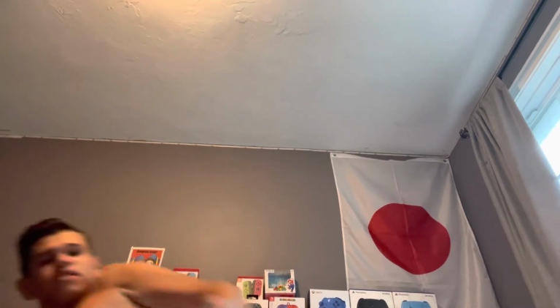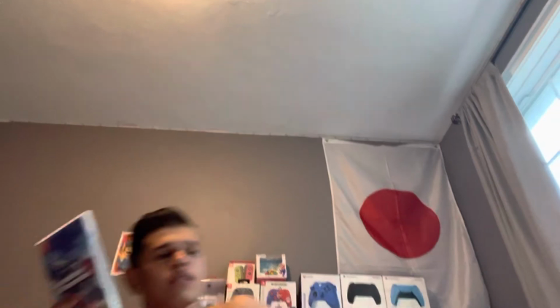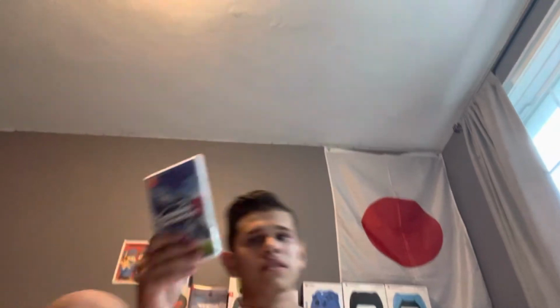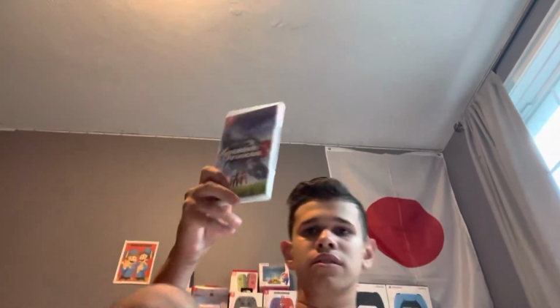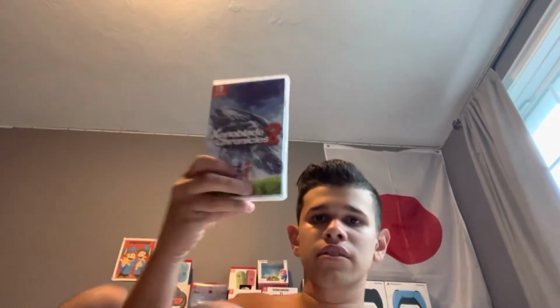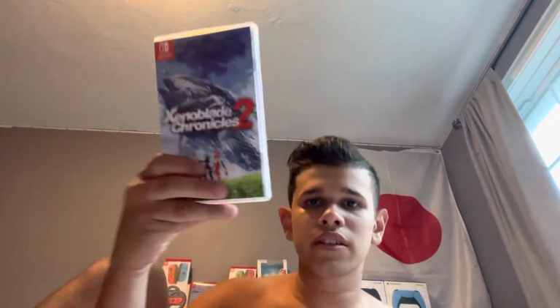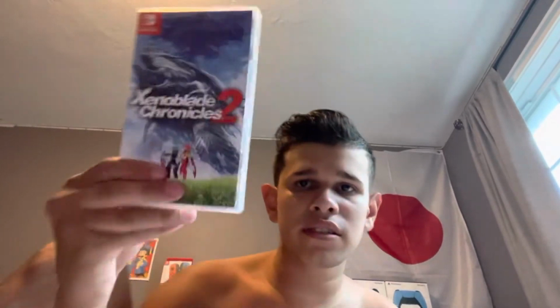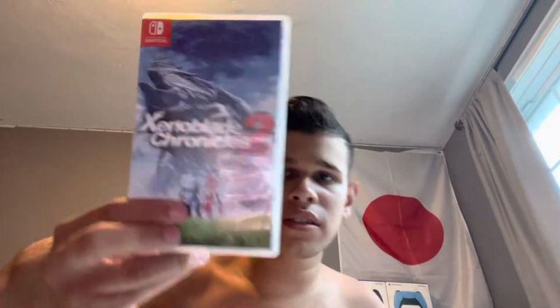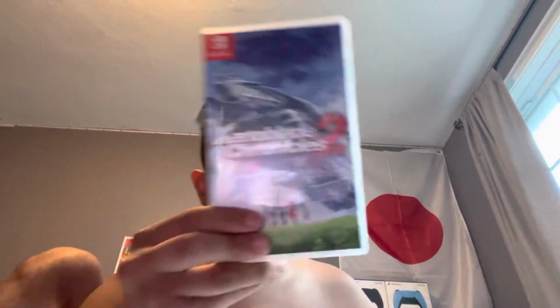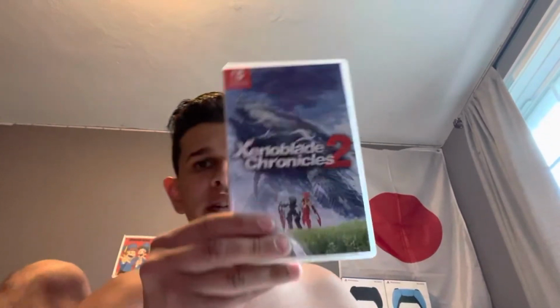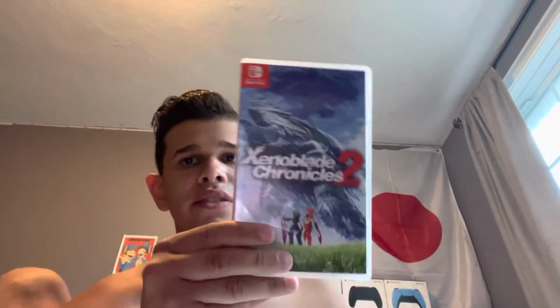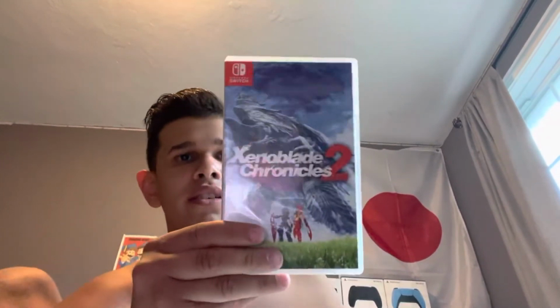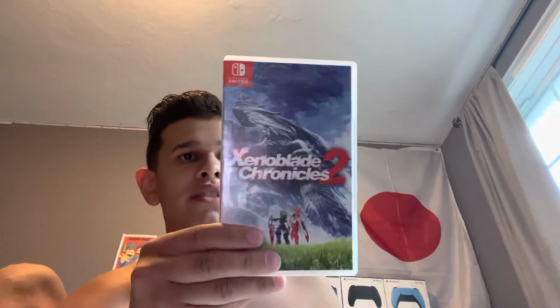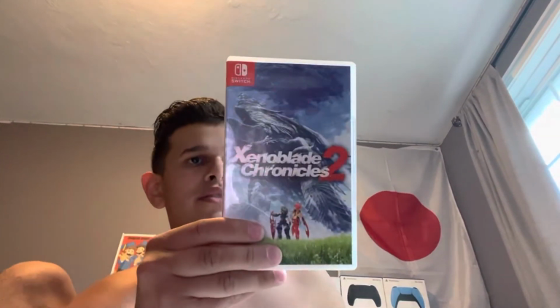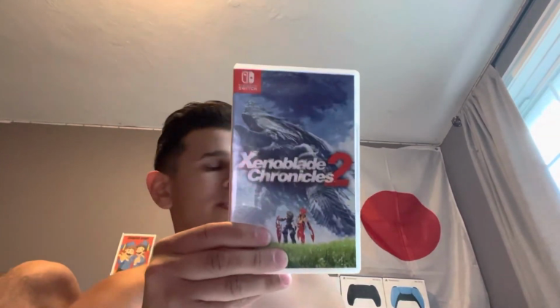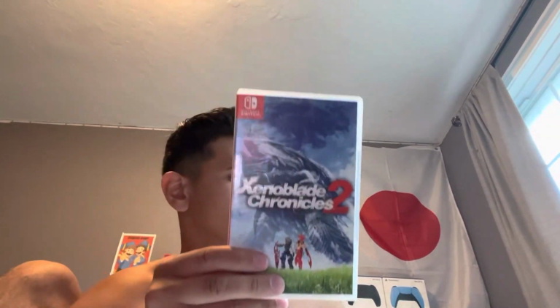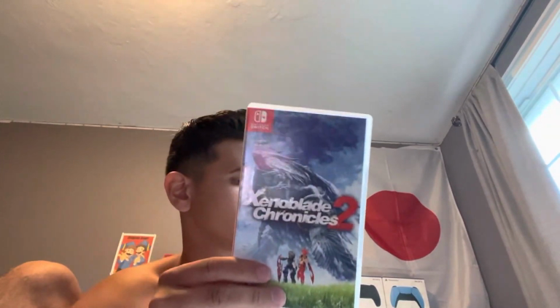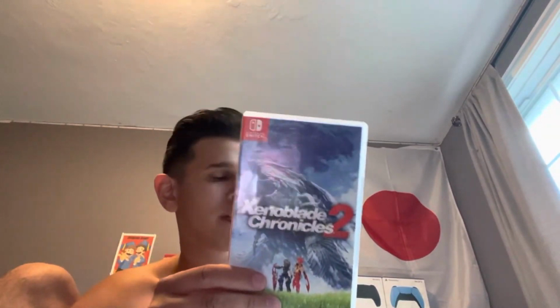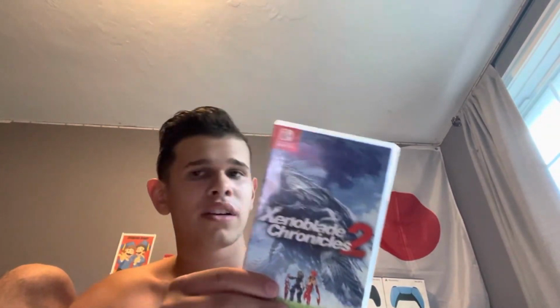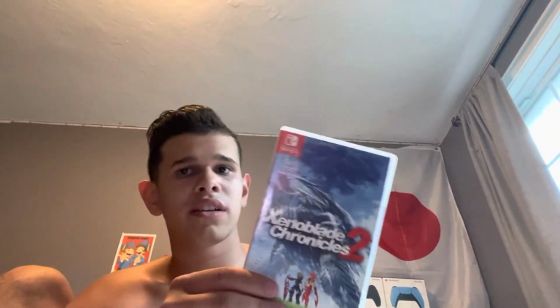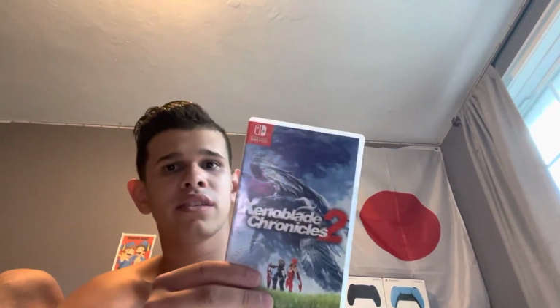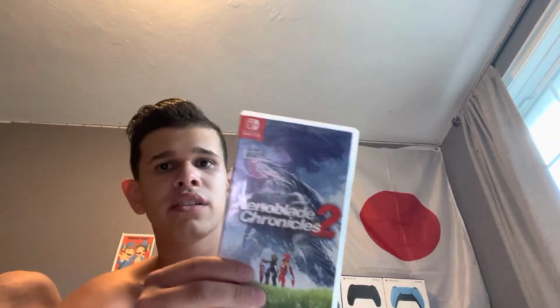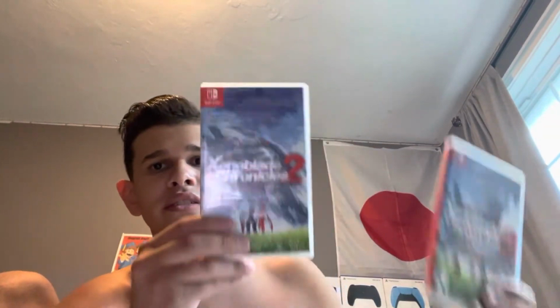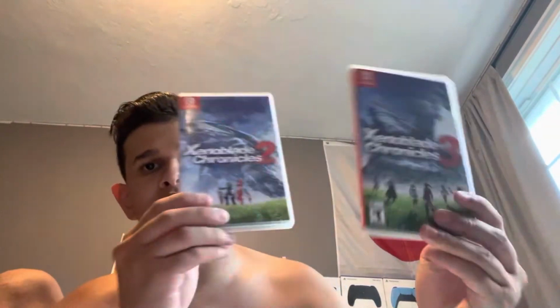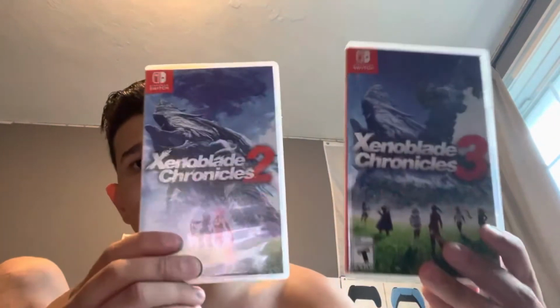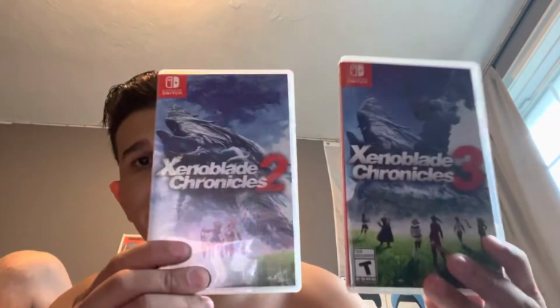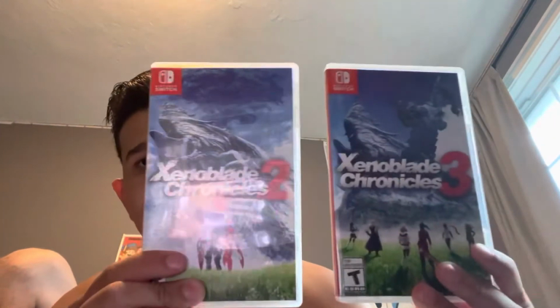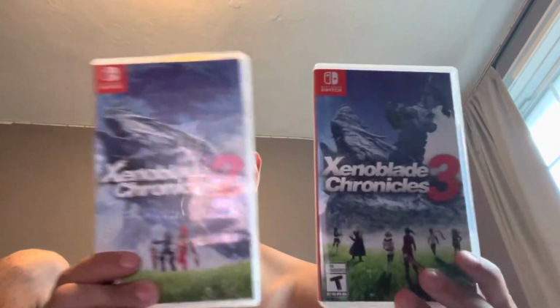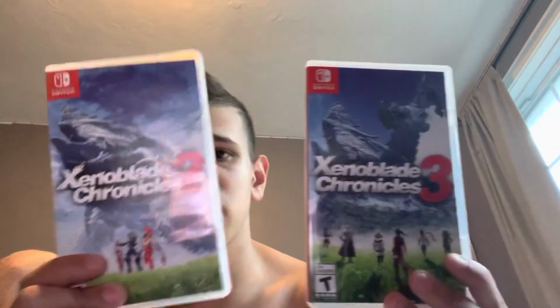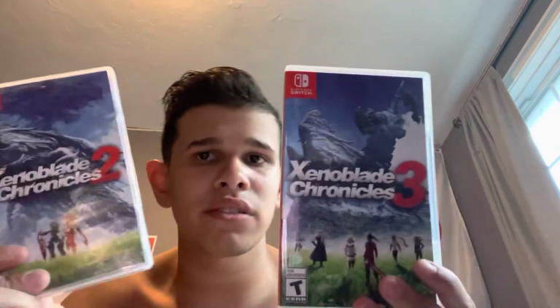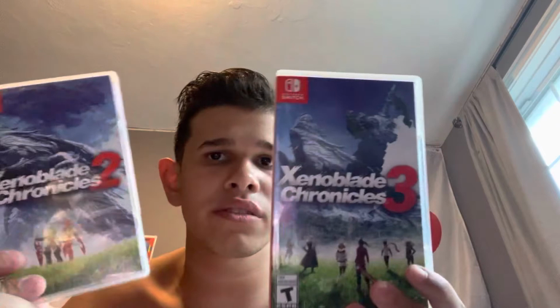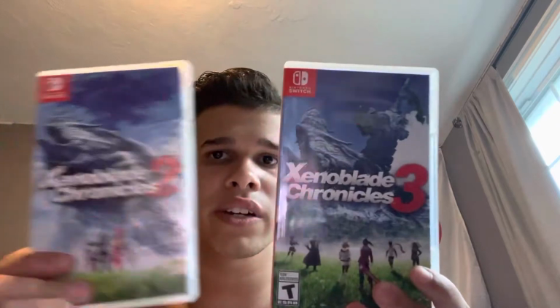So here's the Xenoblade Chronicles 2 and here's the Xenoblade Chronicles 3.